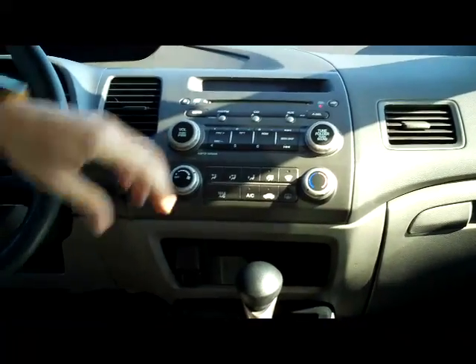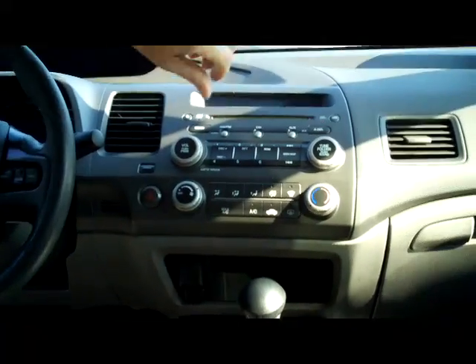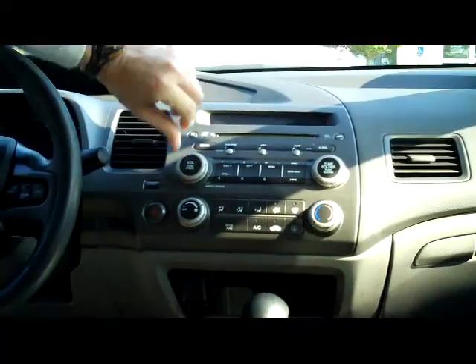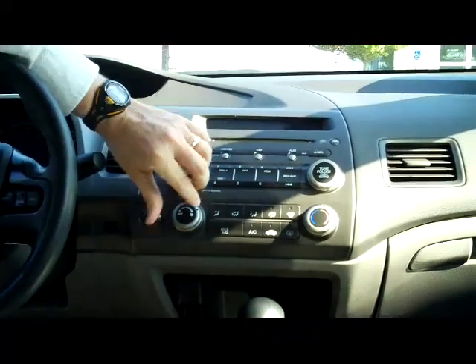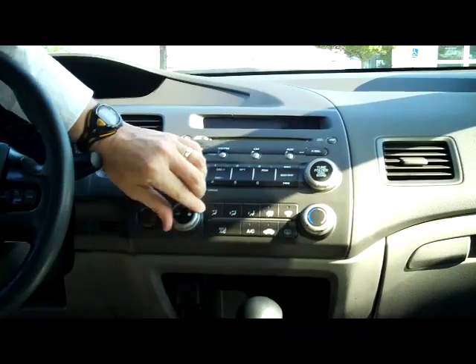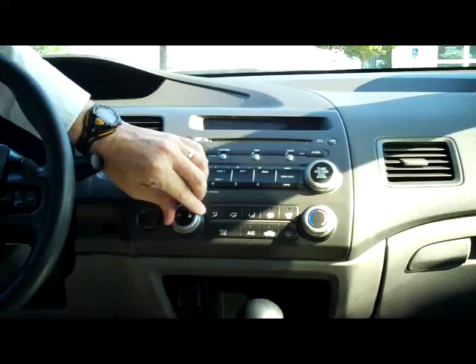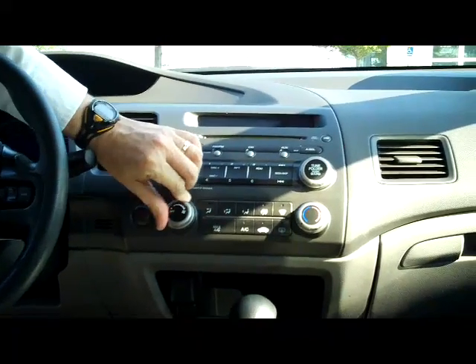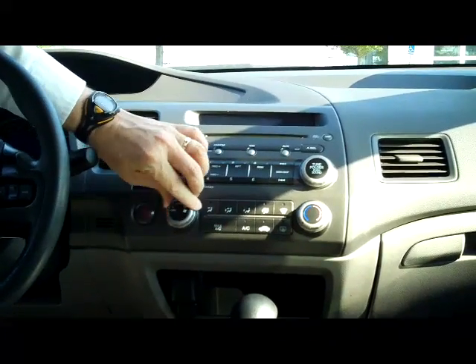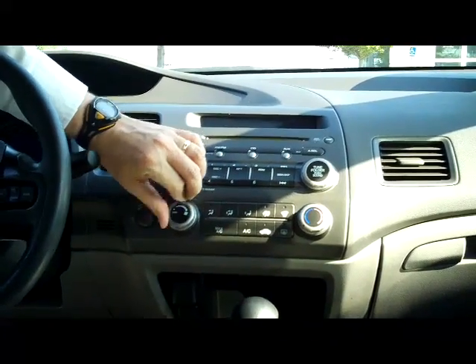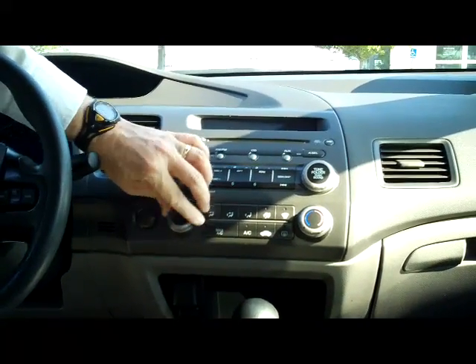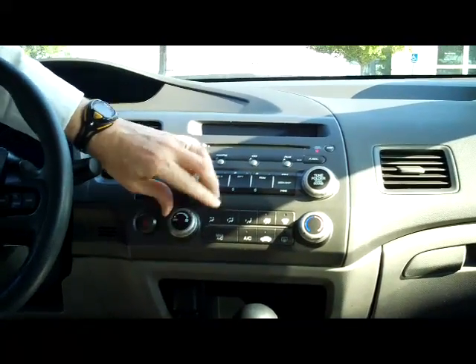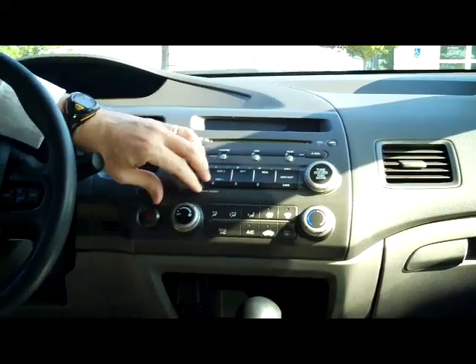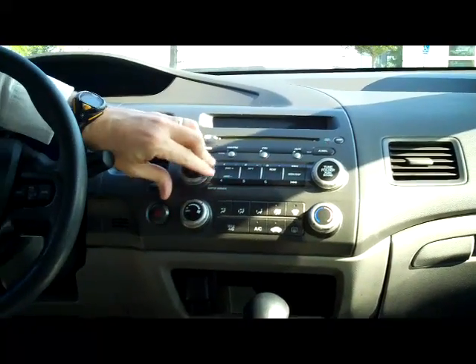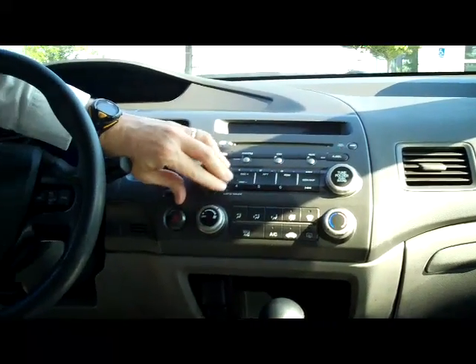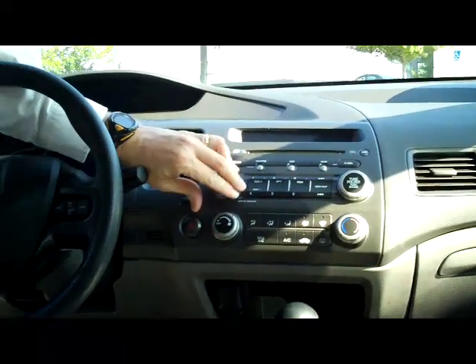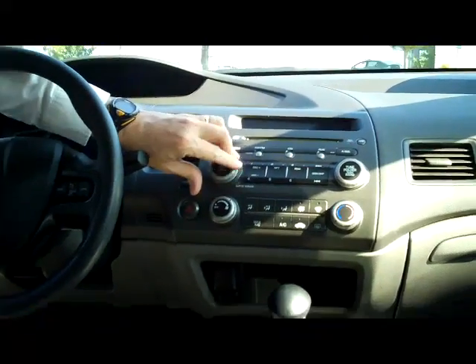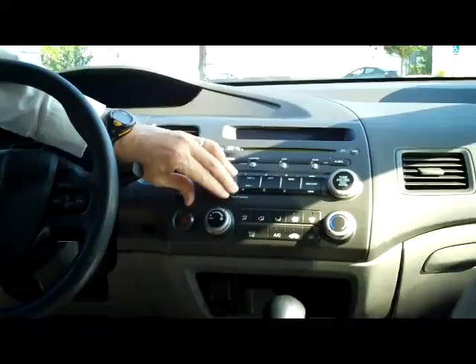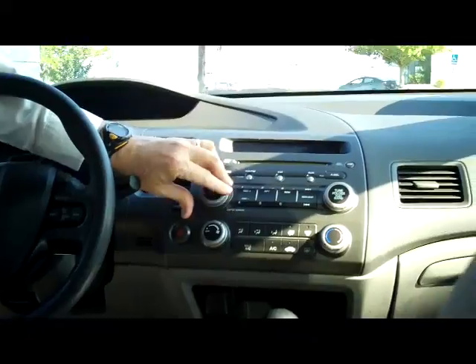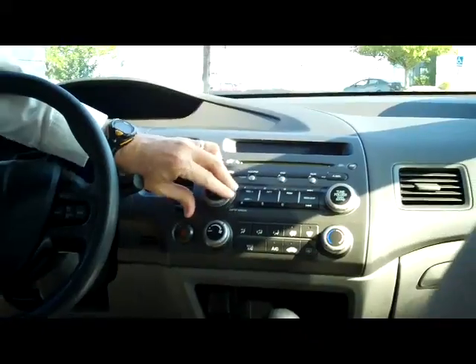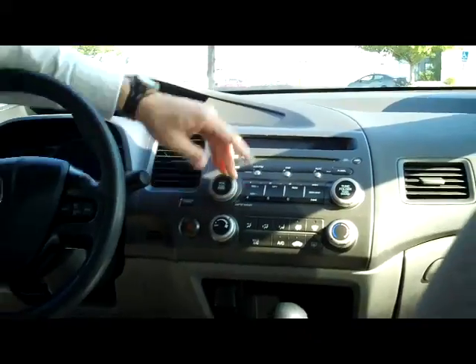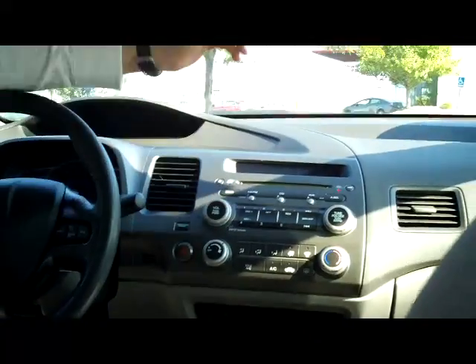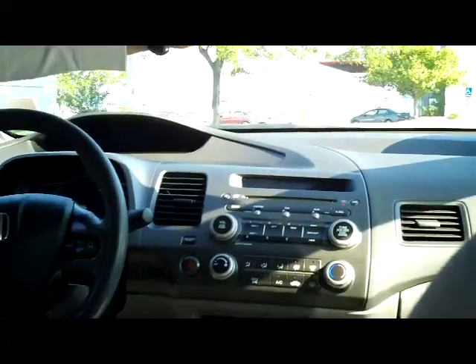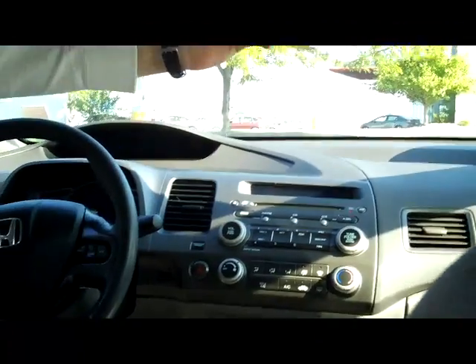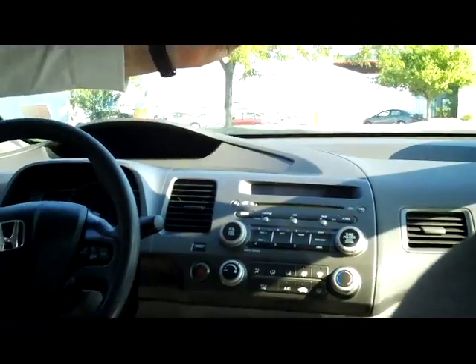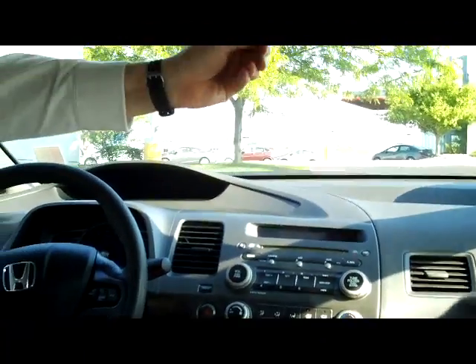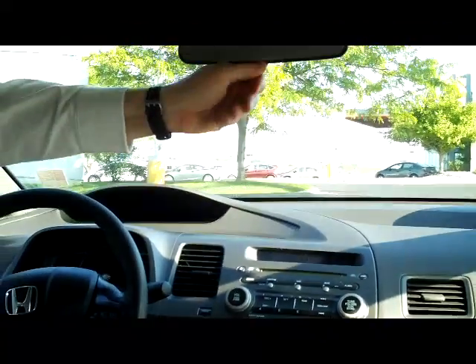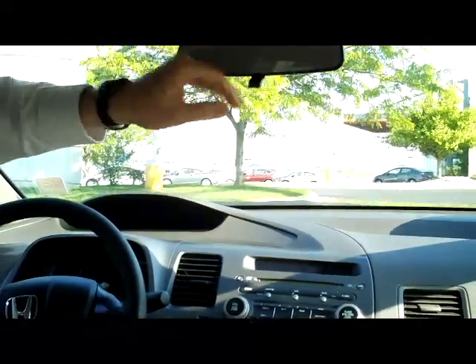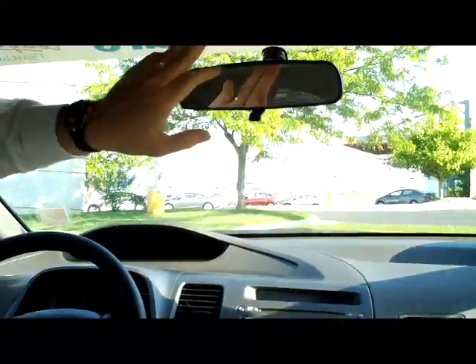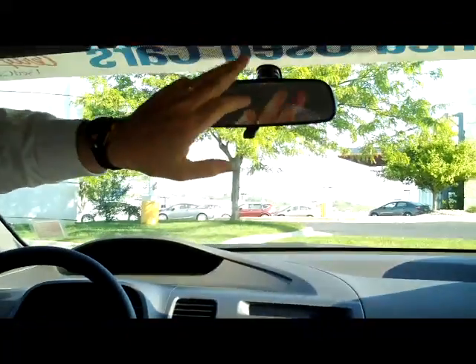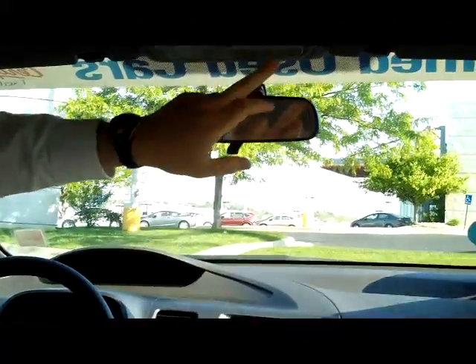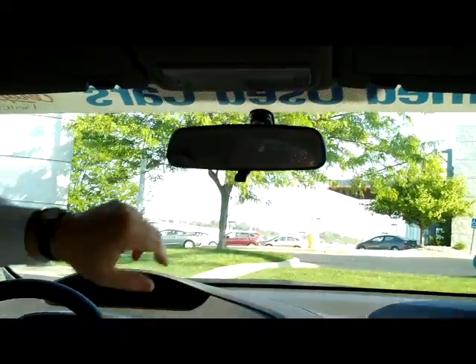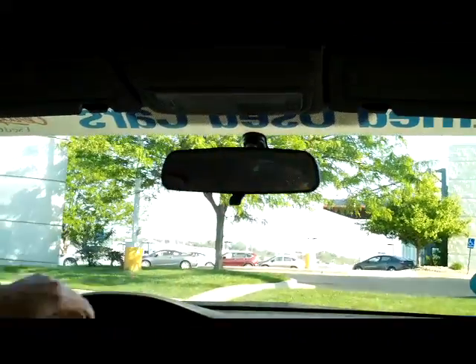You have your heating and air conditioning controls, an AM/FM CD player, and a day-night mirror with map lights.